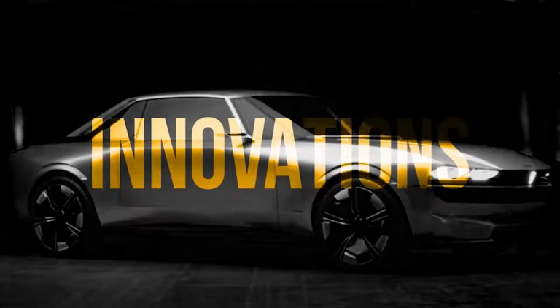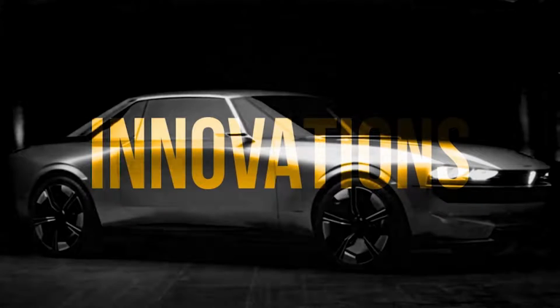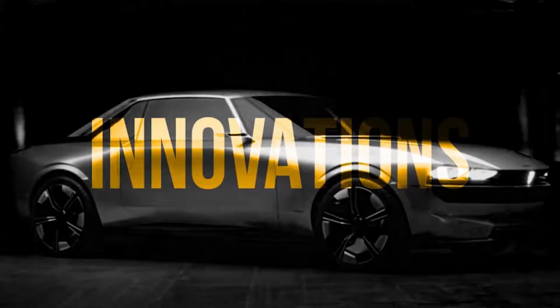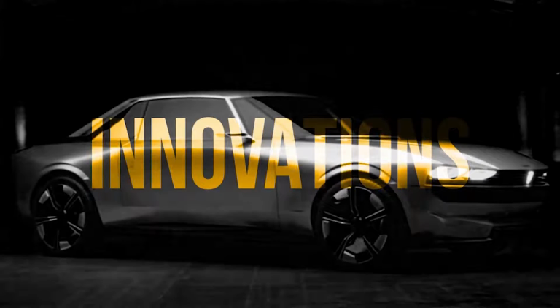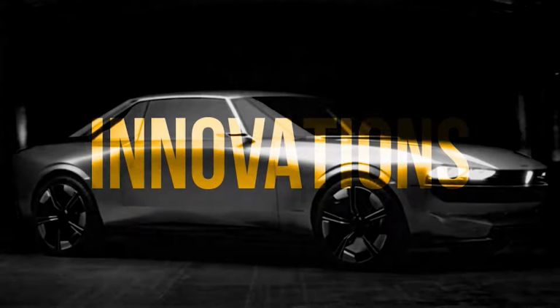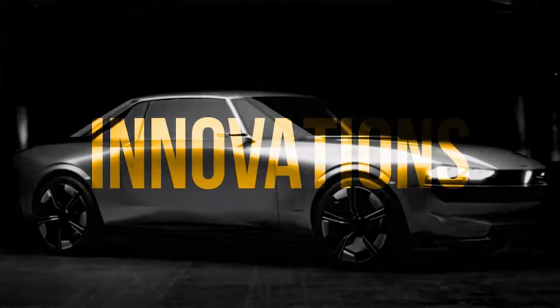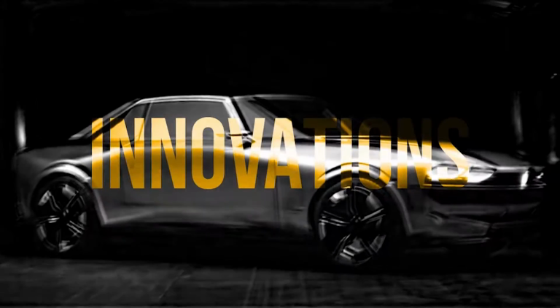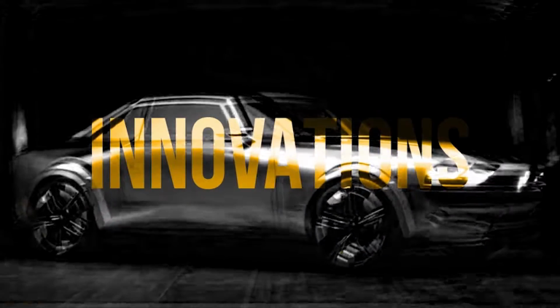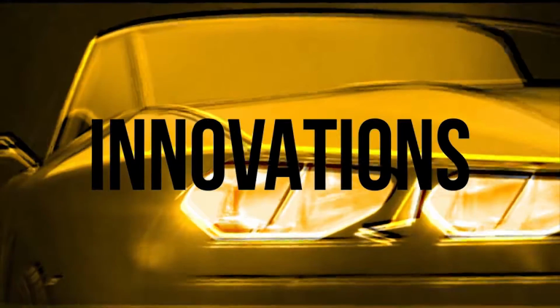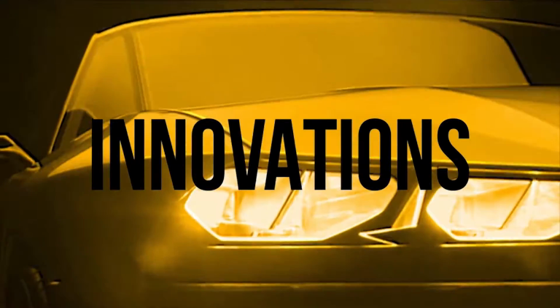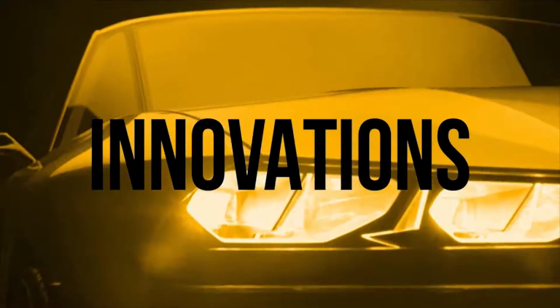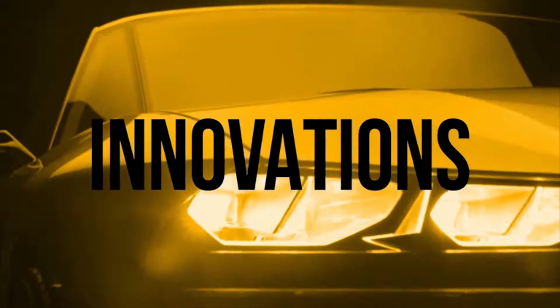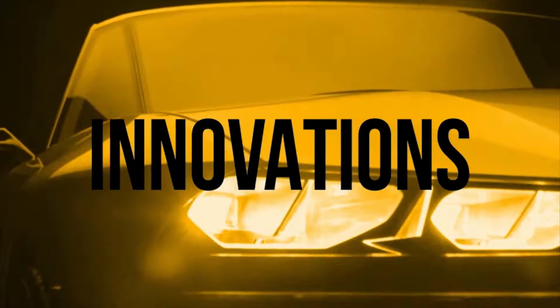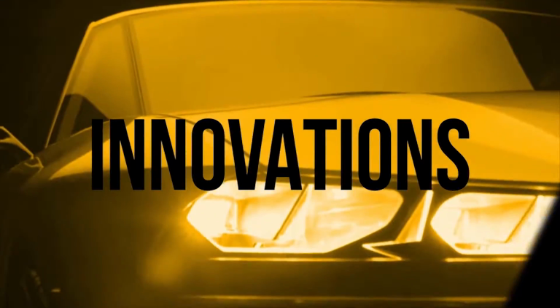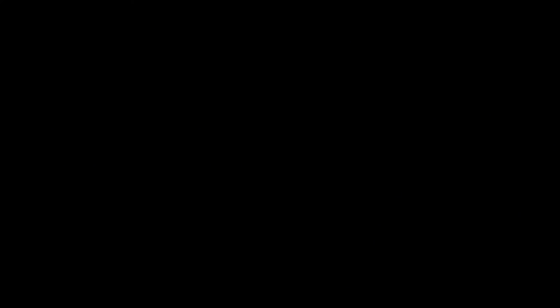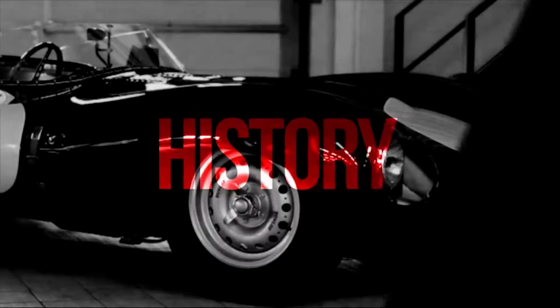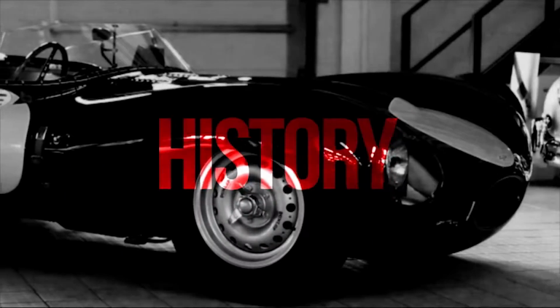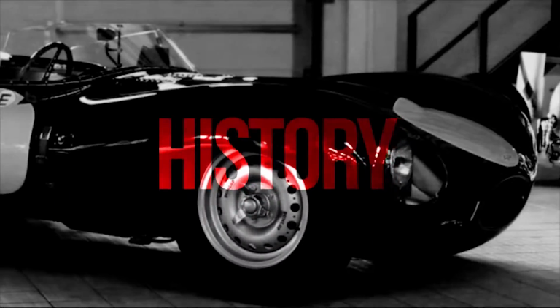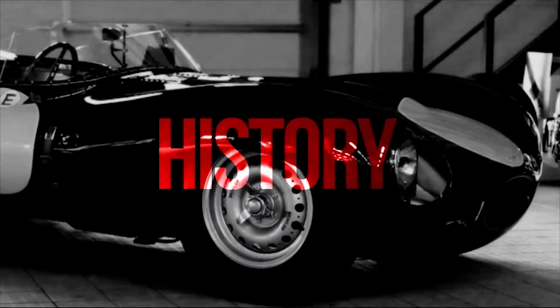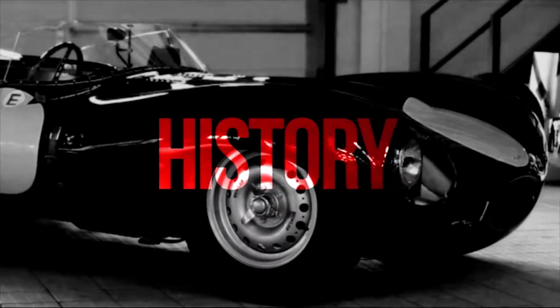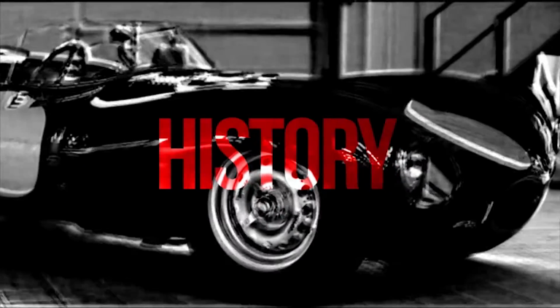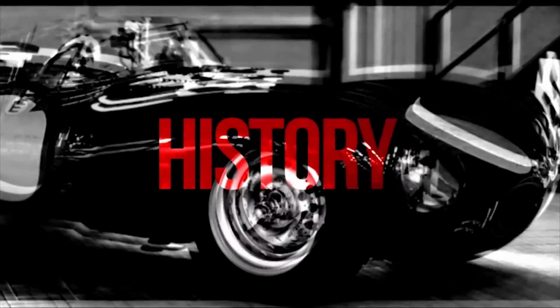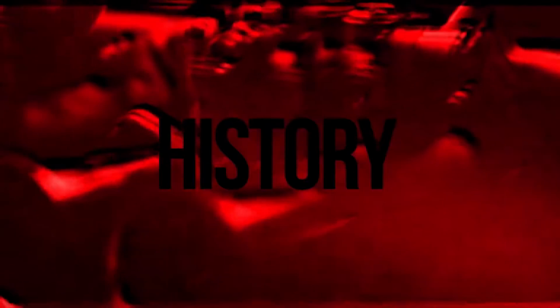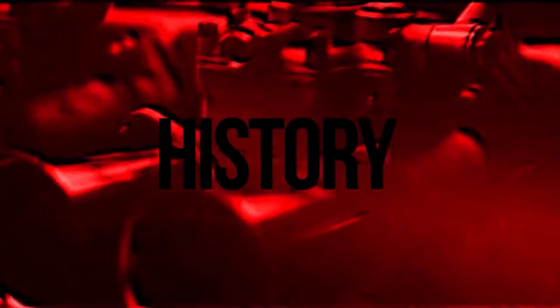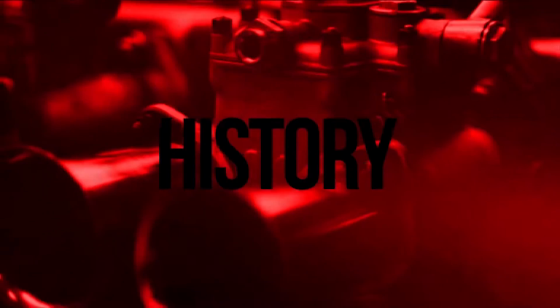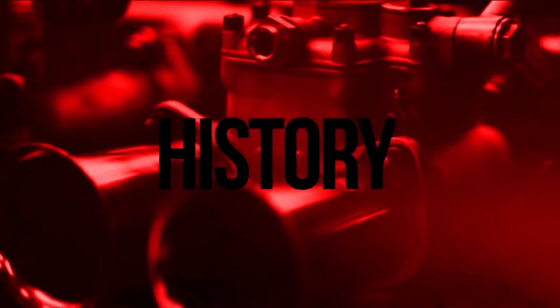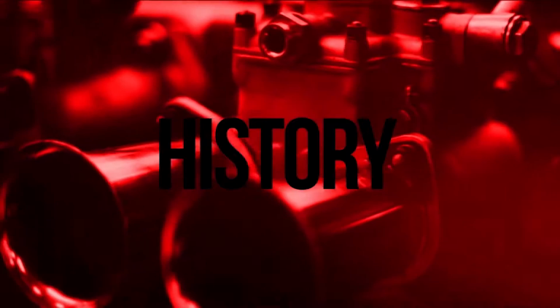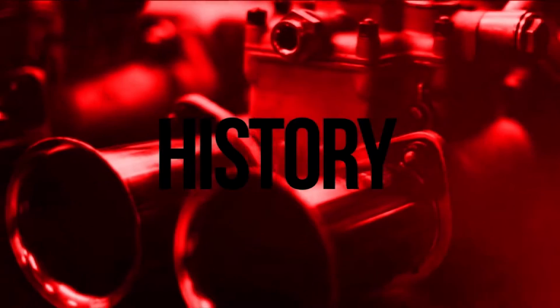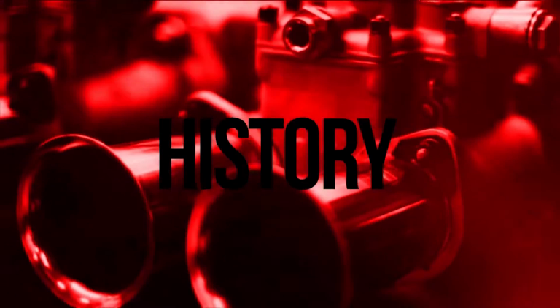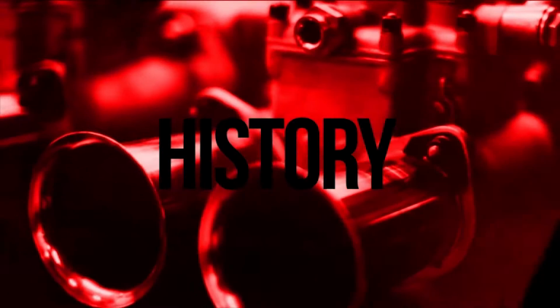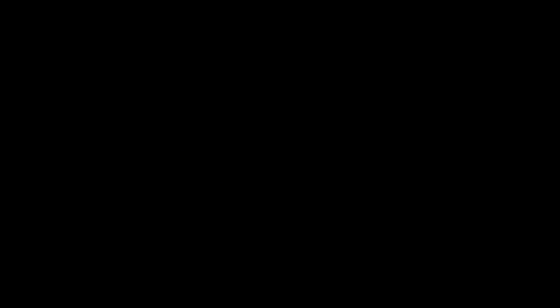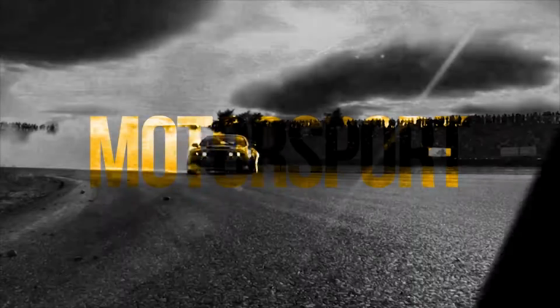Hello everybody and welcome to the first episode of your Roadtime experience. I'm Patrick and I hope you enjoy it.